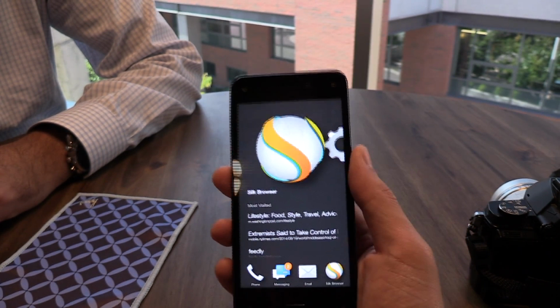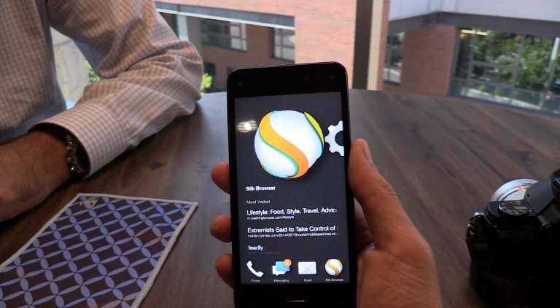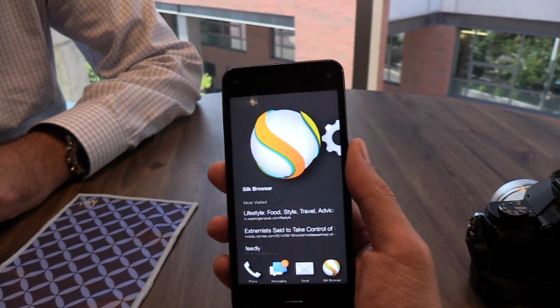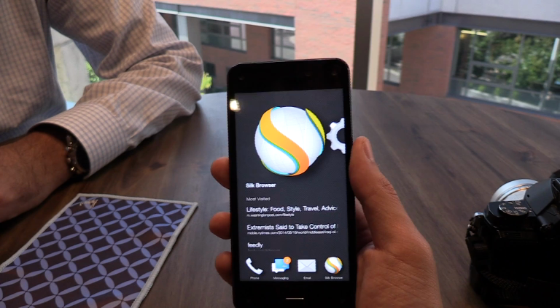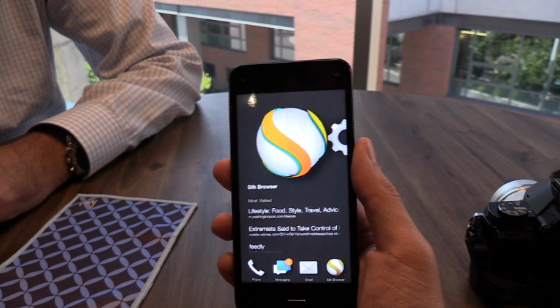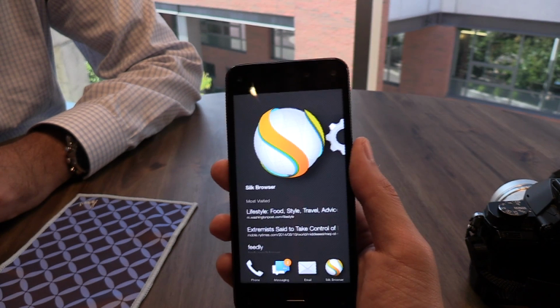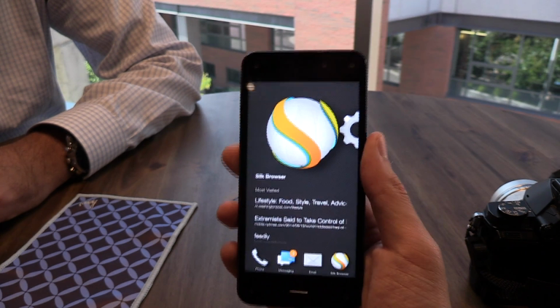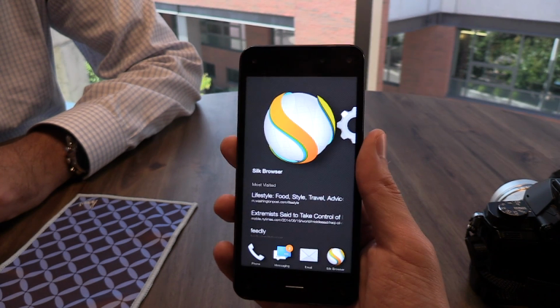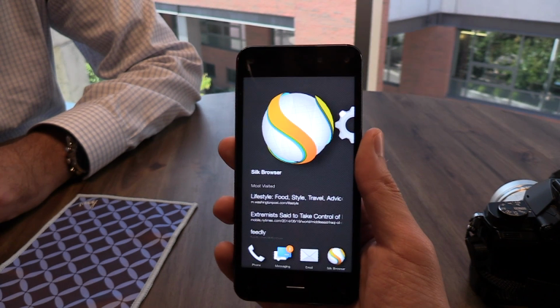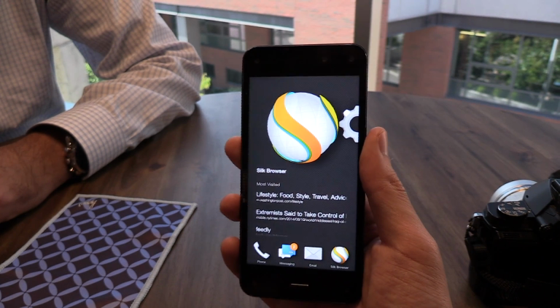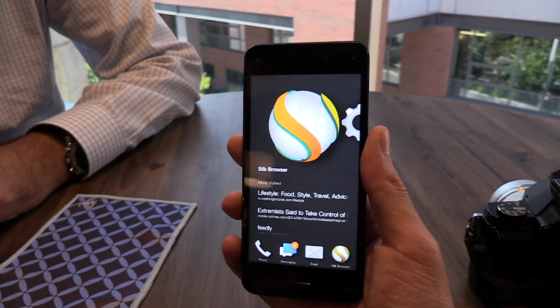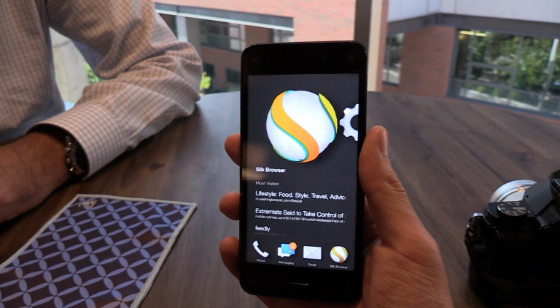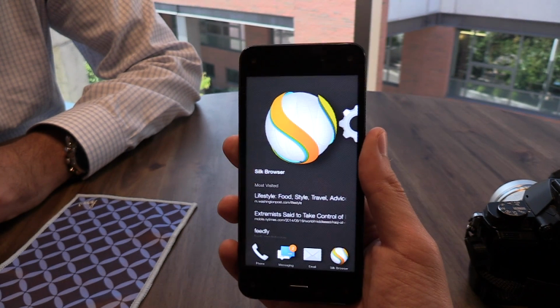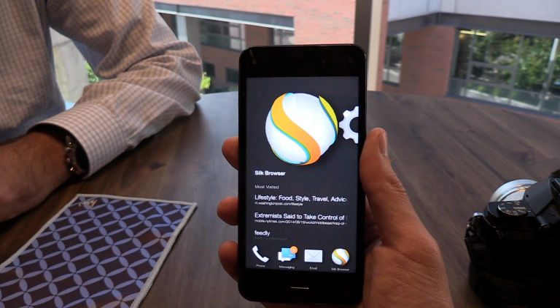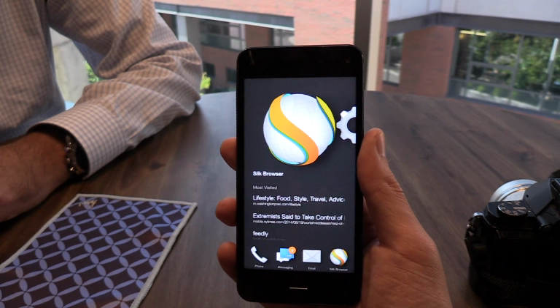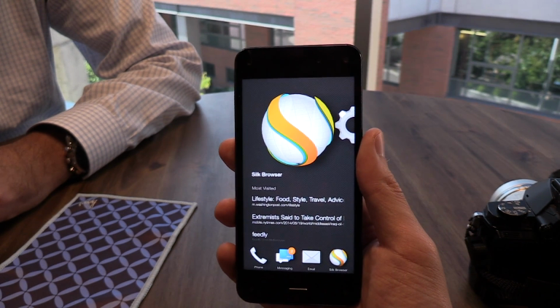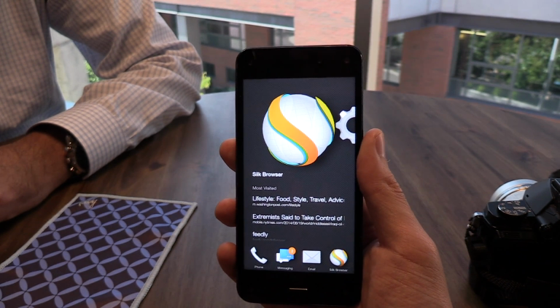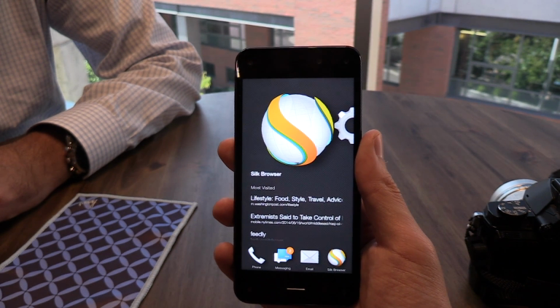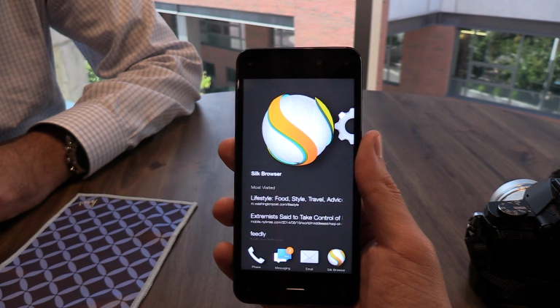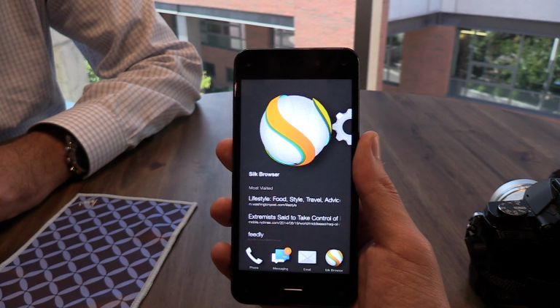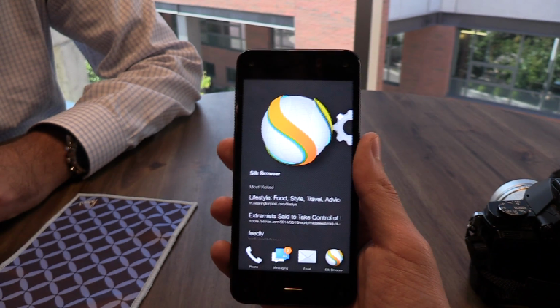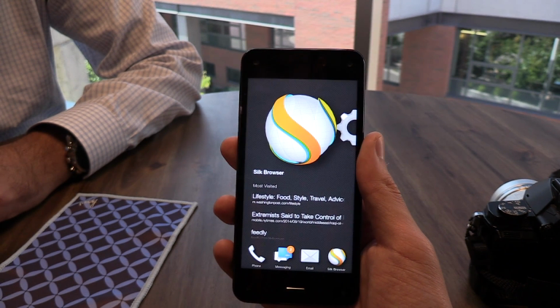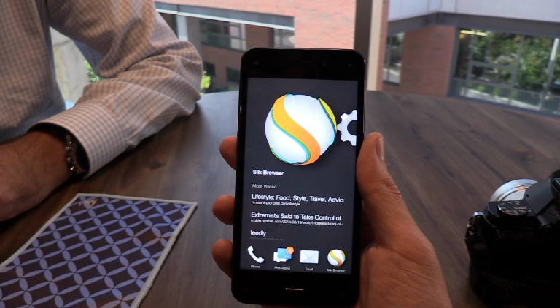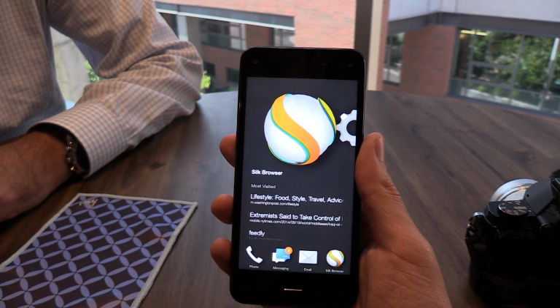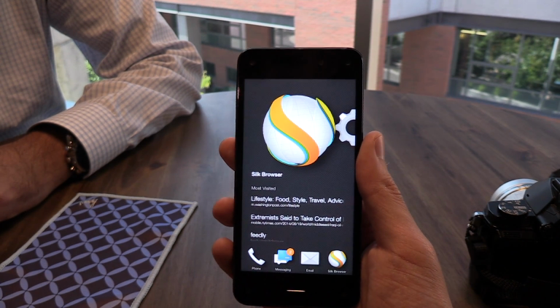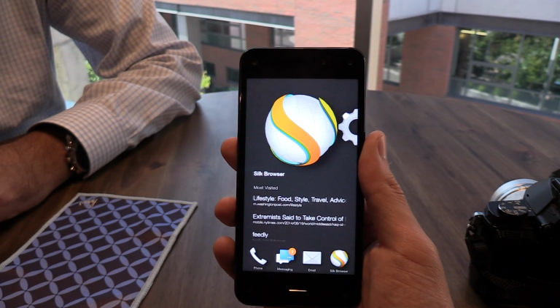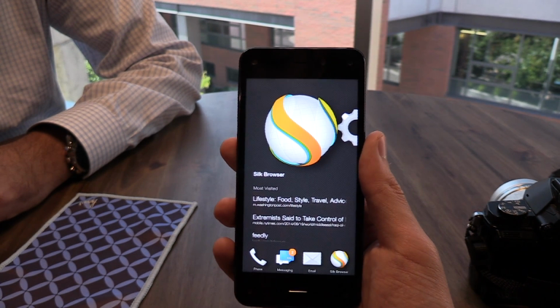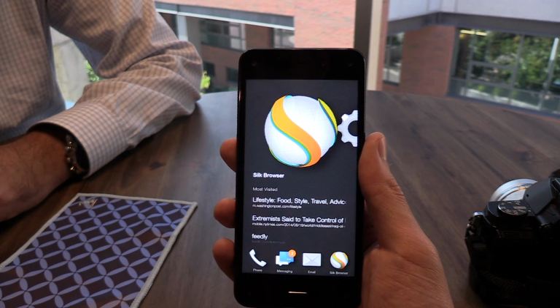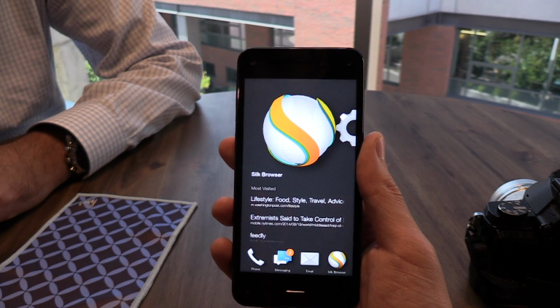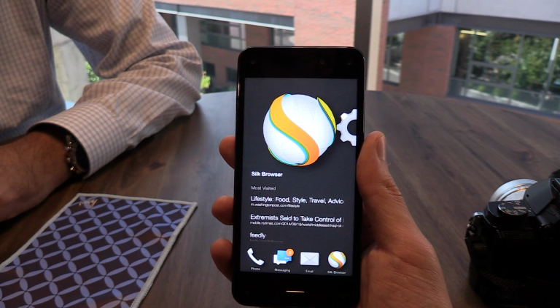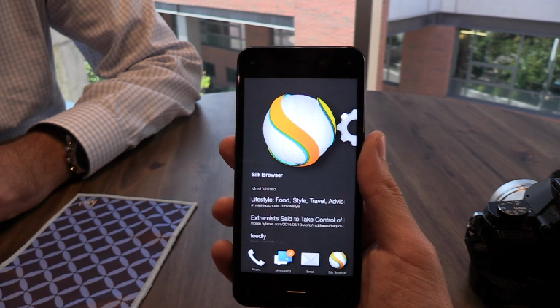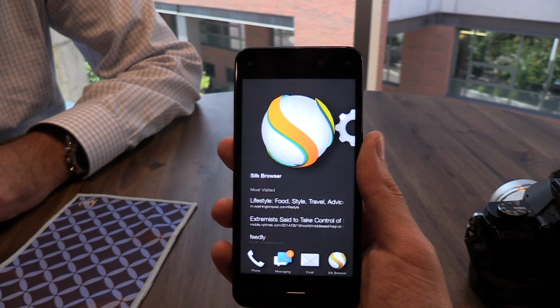So once again, this is Eugene Kim for PCMag.com, here with the Amazon Fire Phone demoing dynamic perspective.